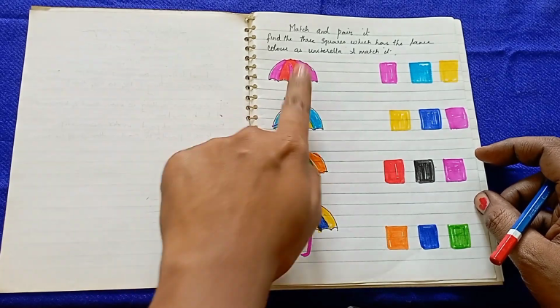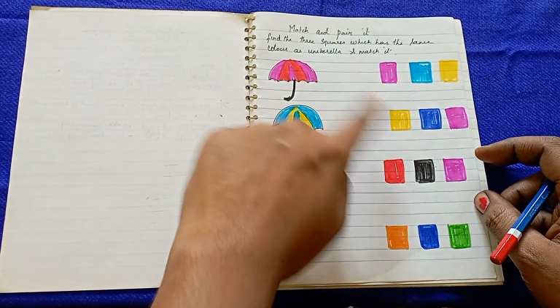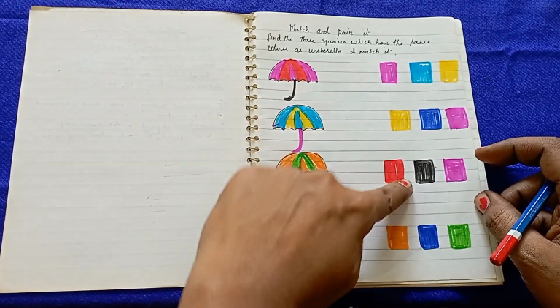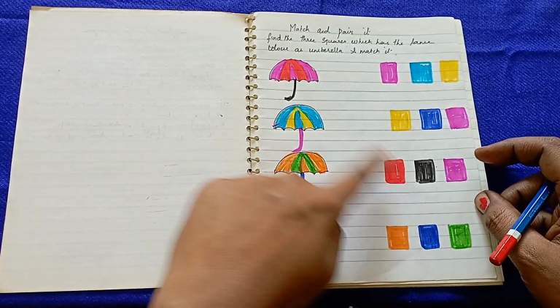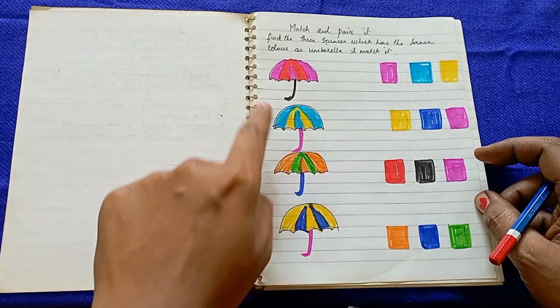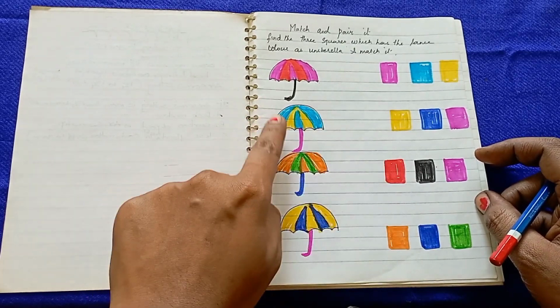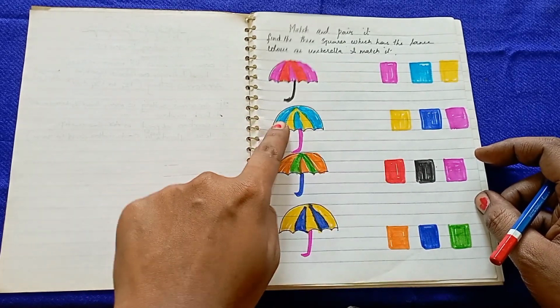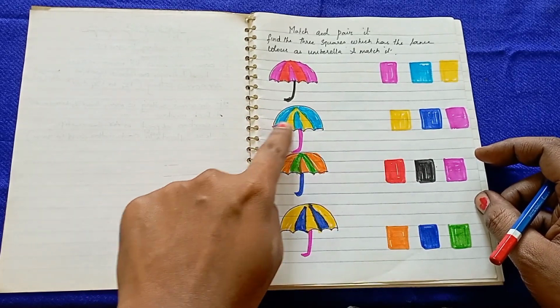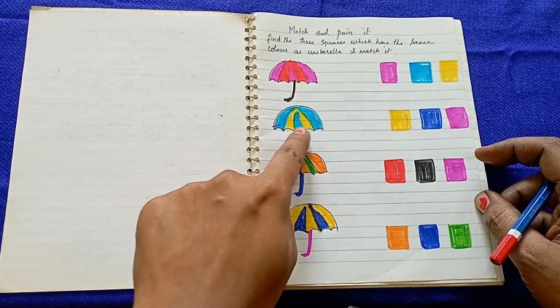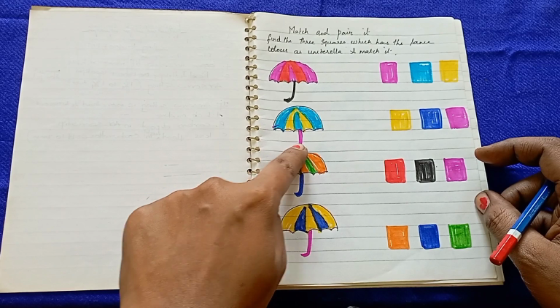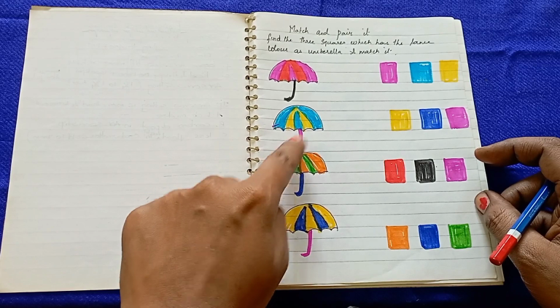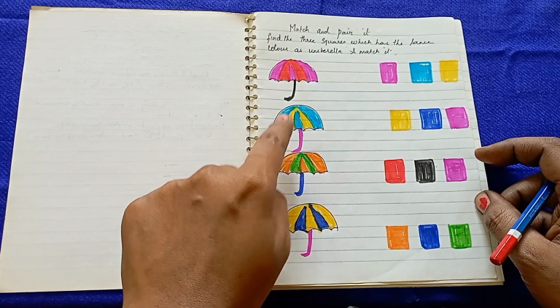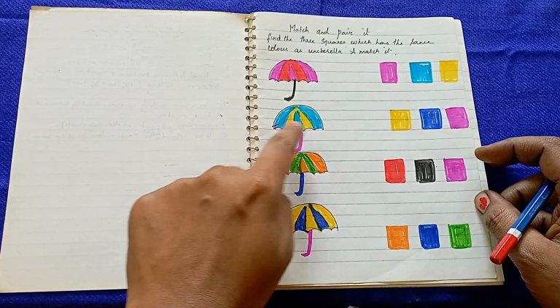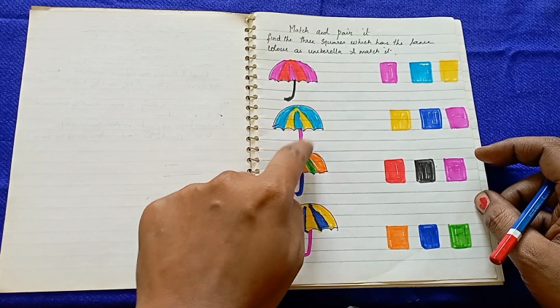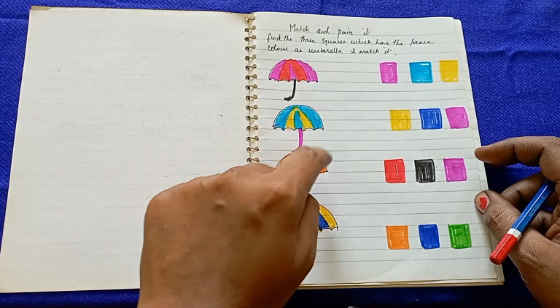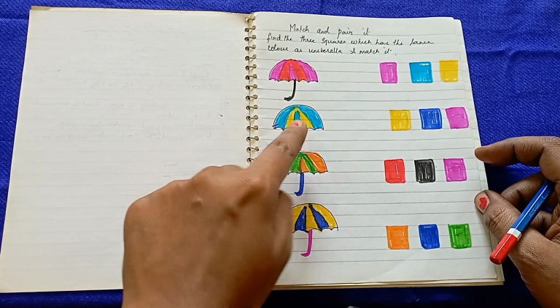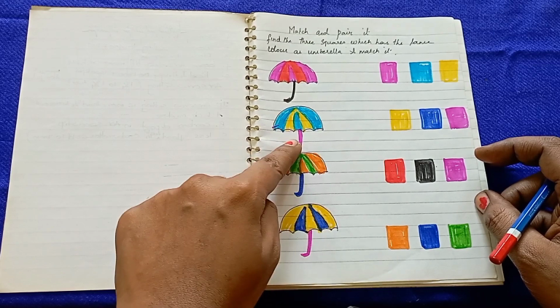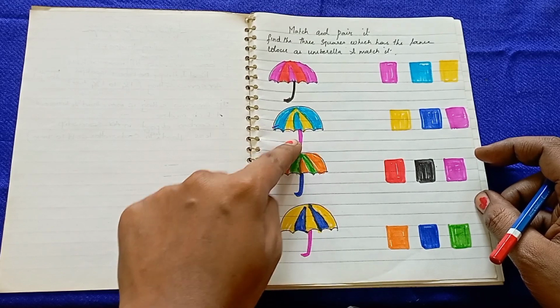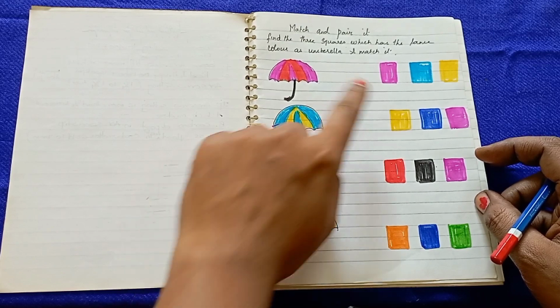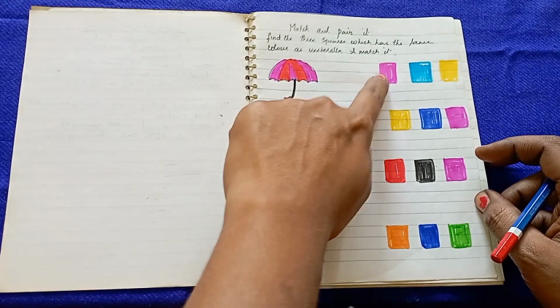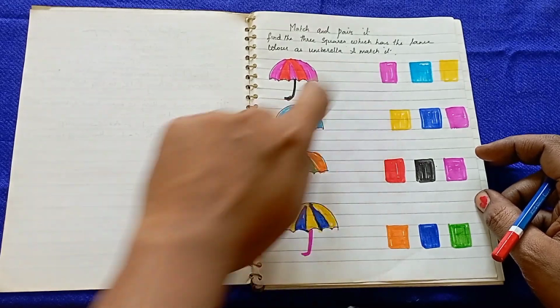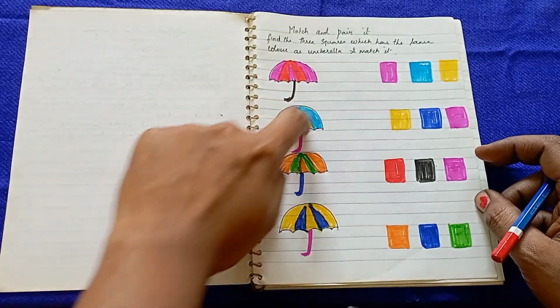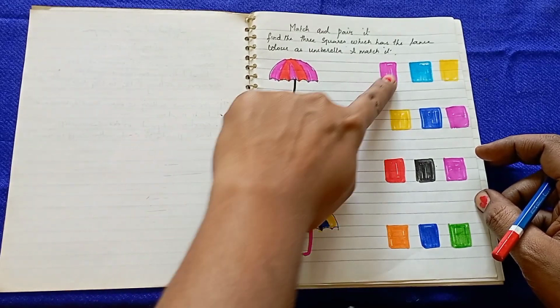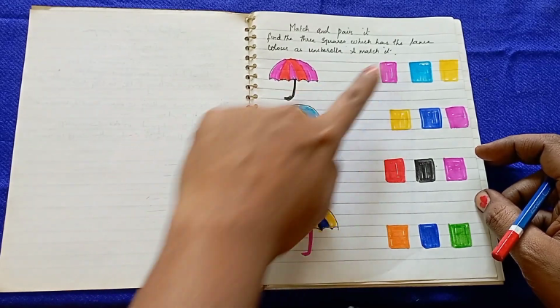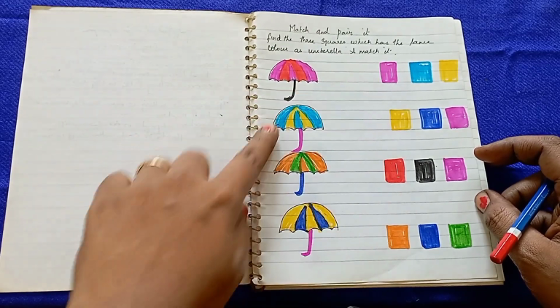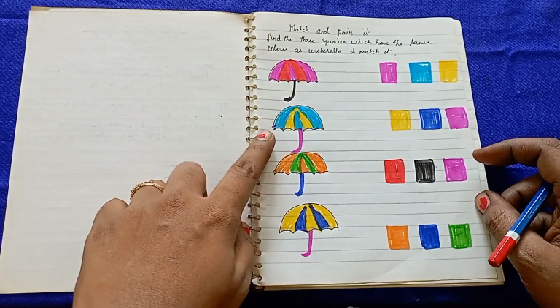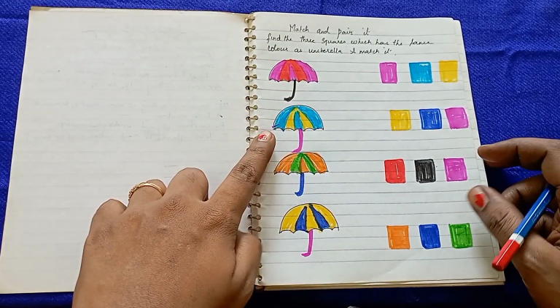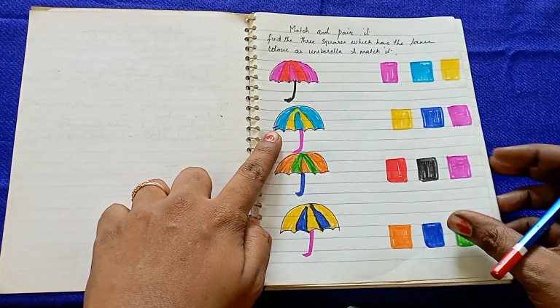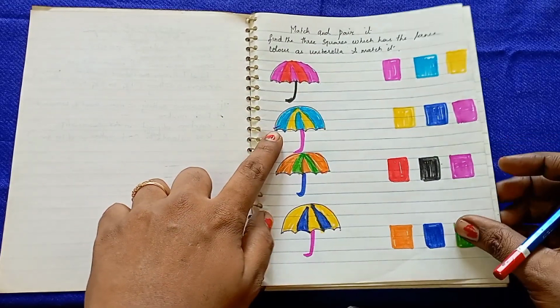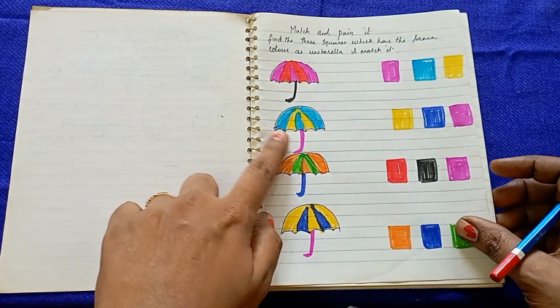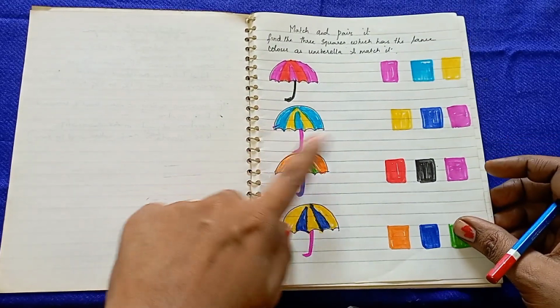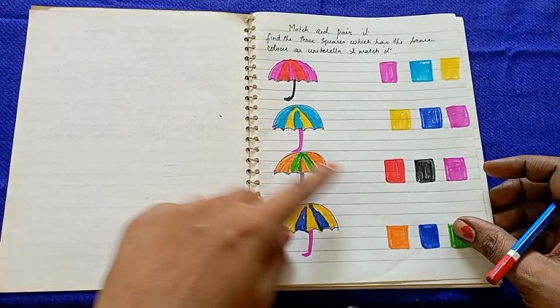Here is blue, yellow, pink — so blue, yellow, pink is matched here. You can match the correct color combinations on the opposite side.